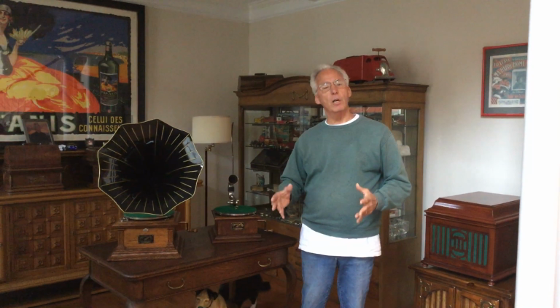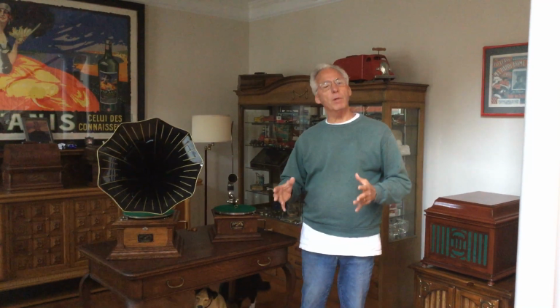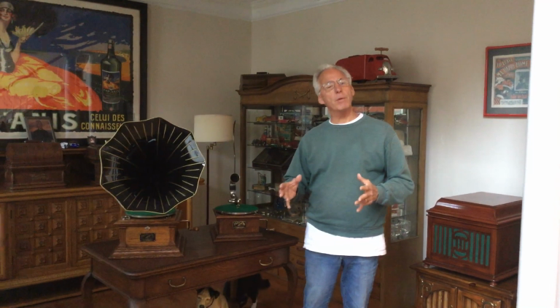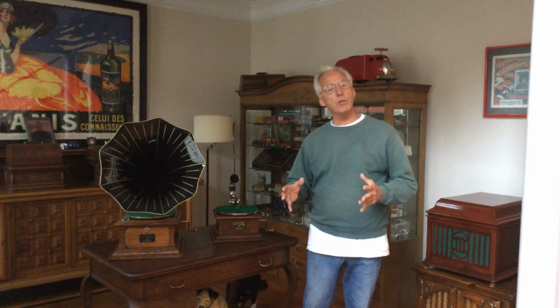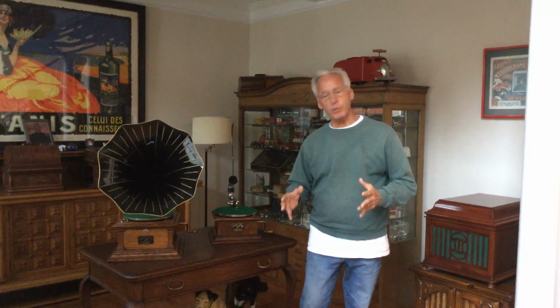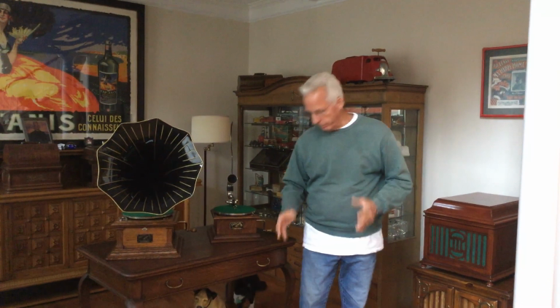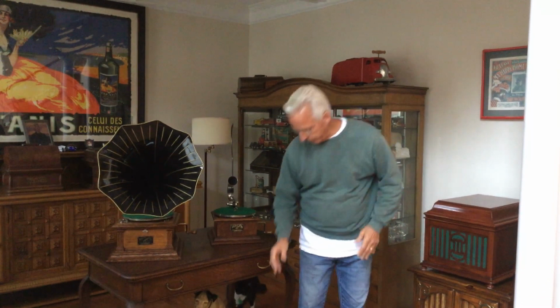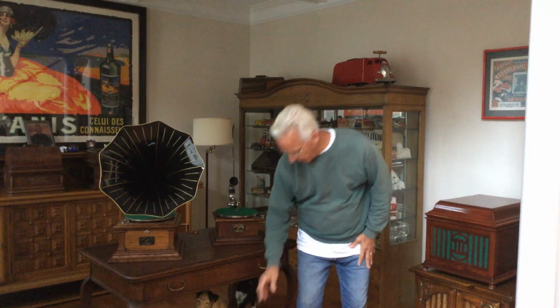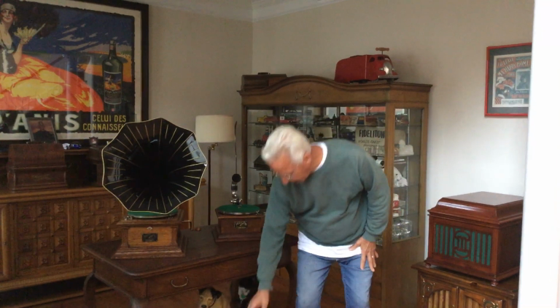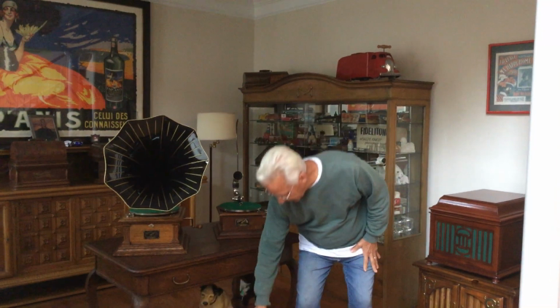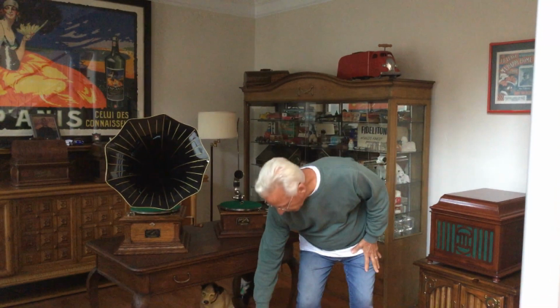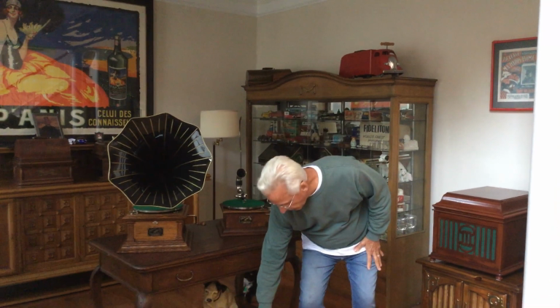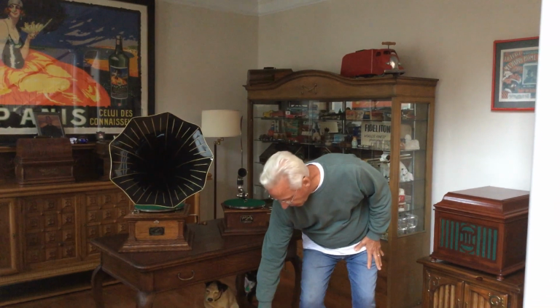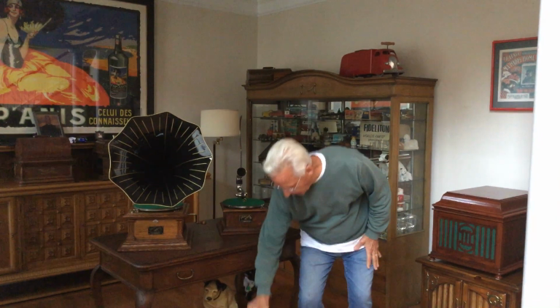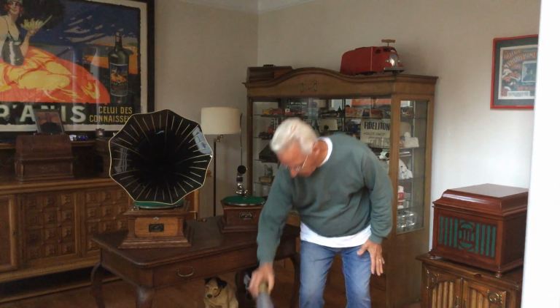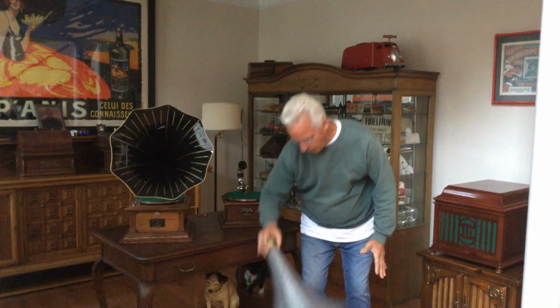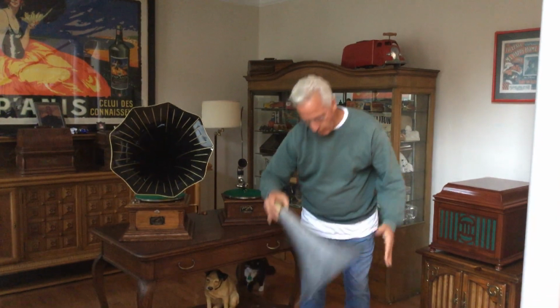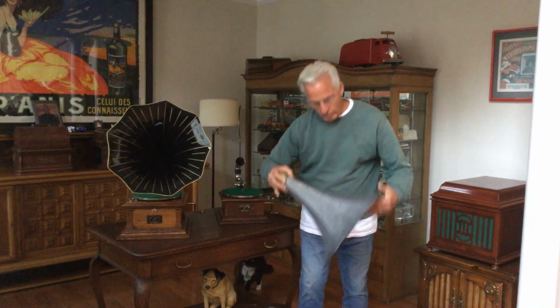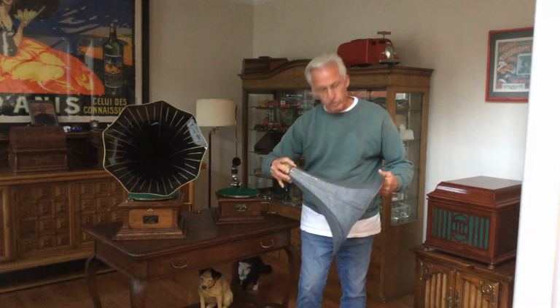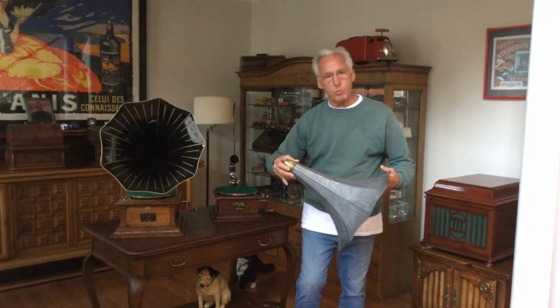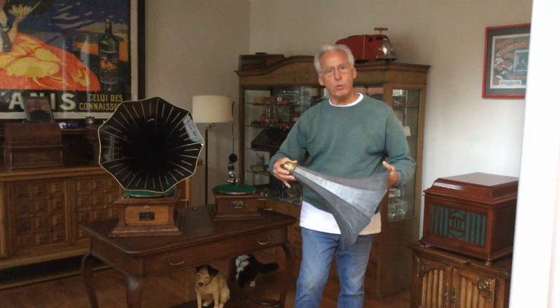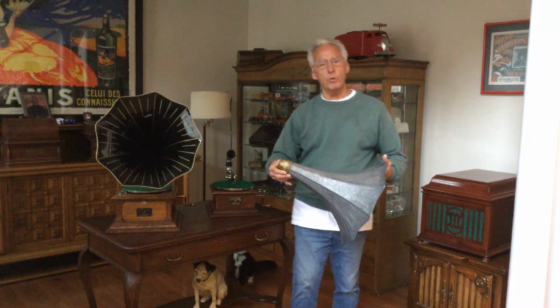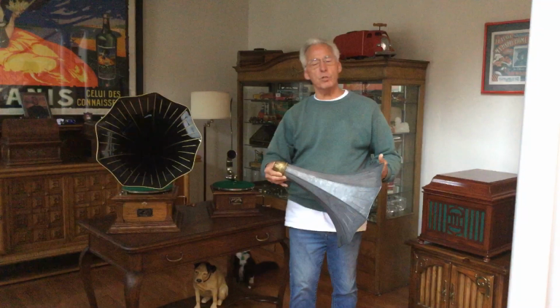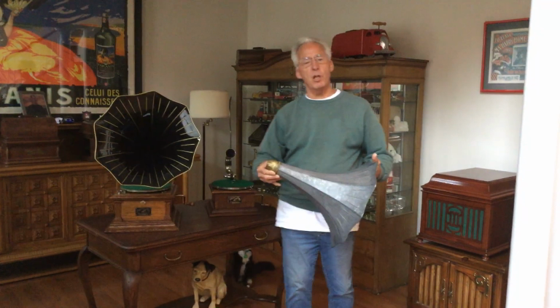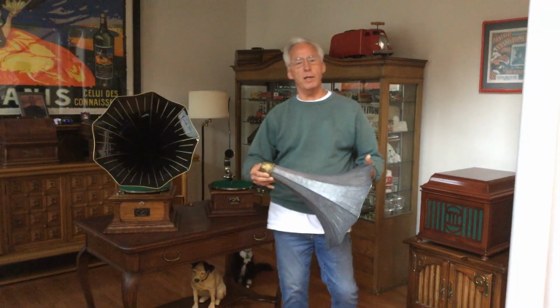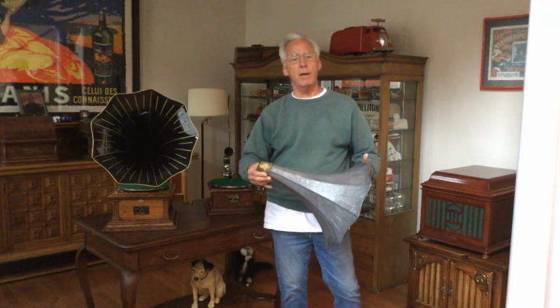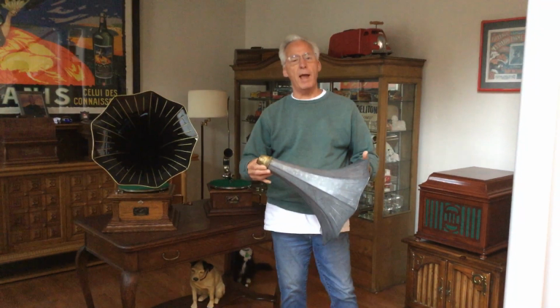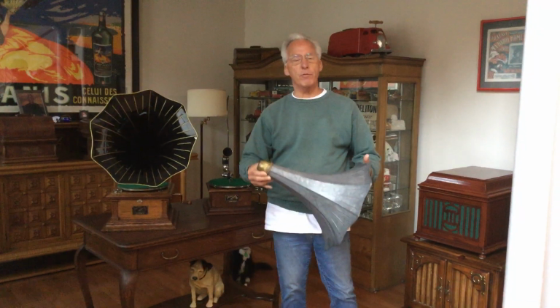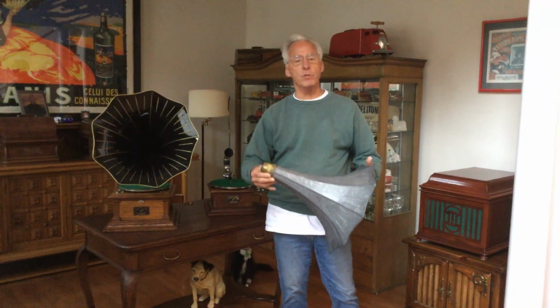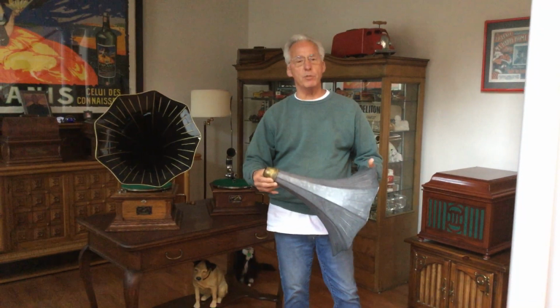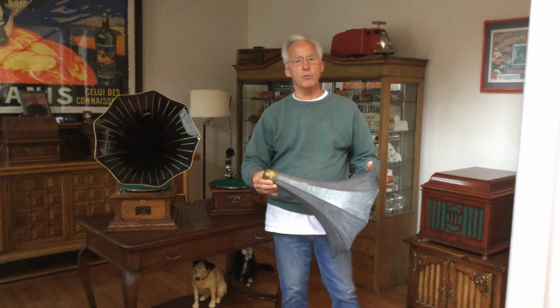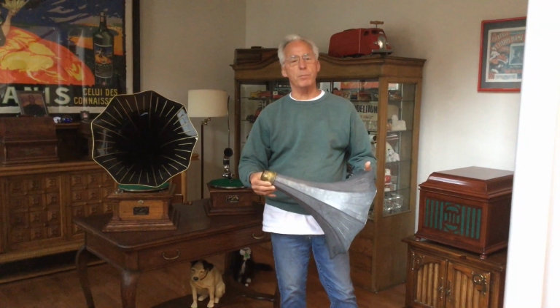Well, let me show you. This is what the horn looks like after it's been stripped.